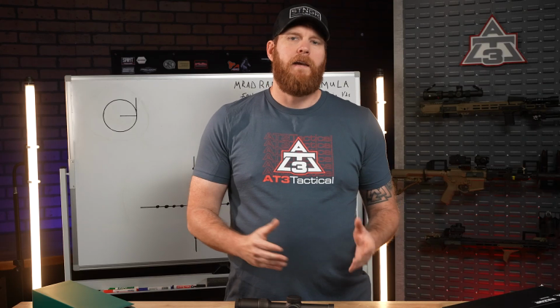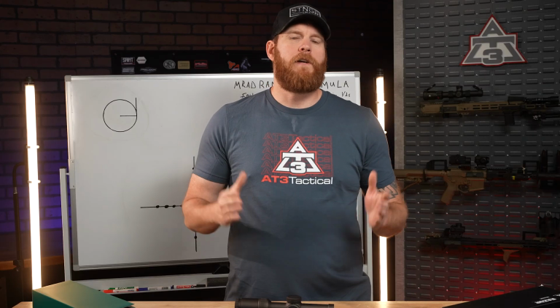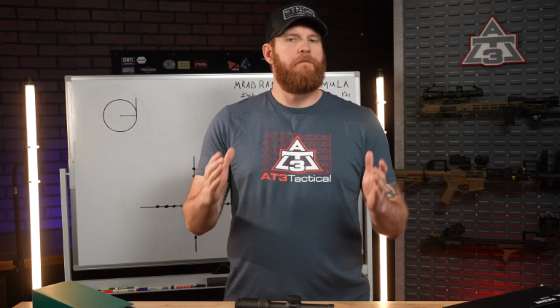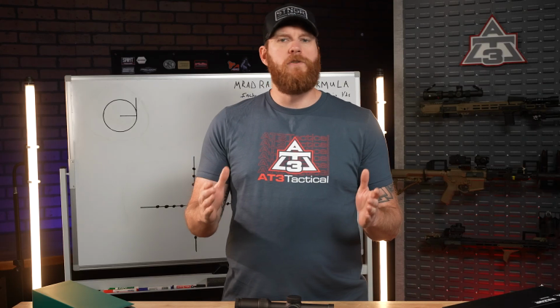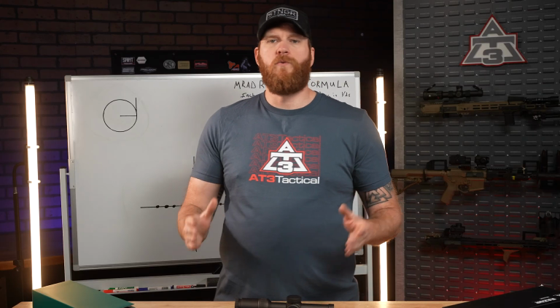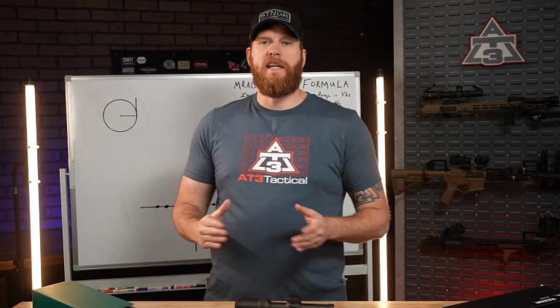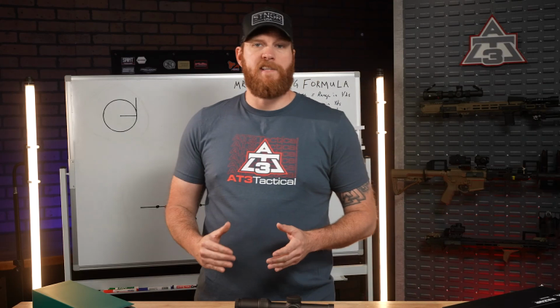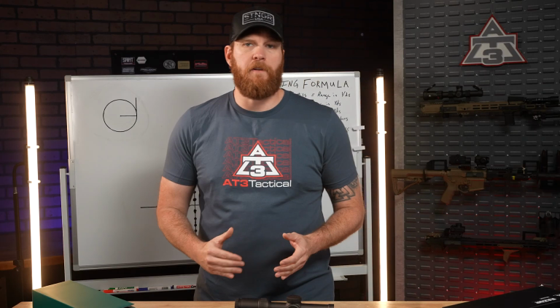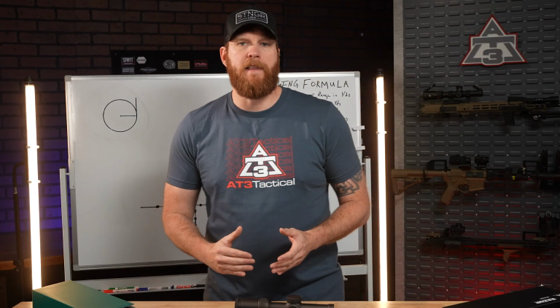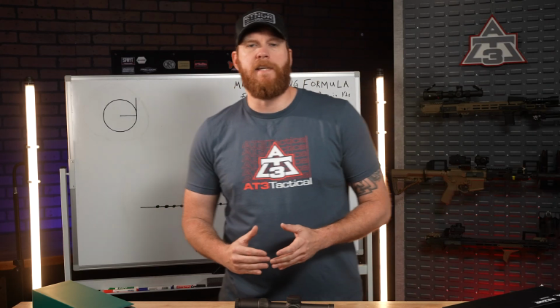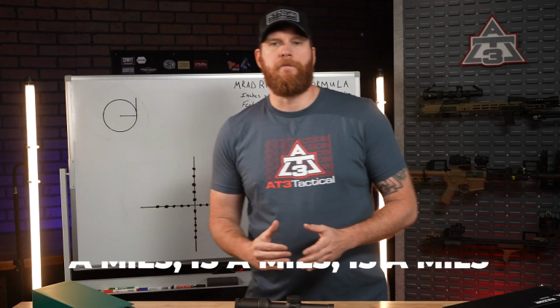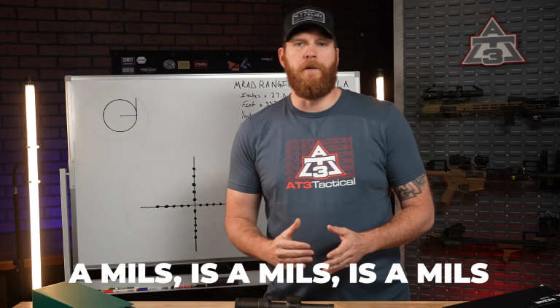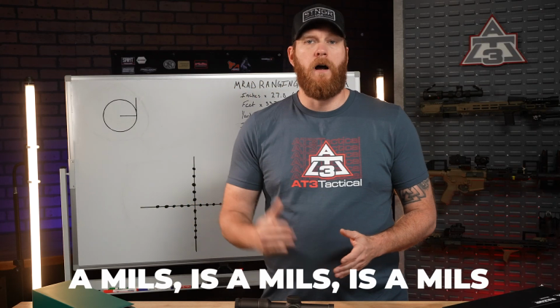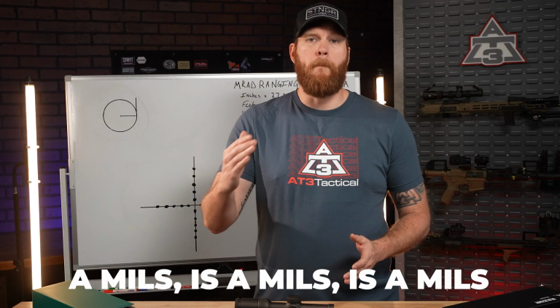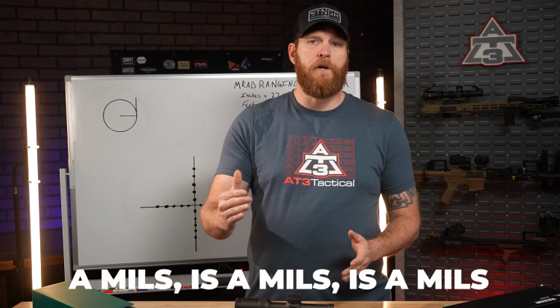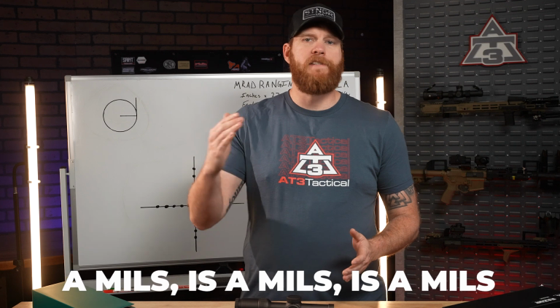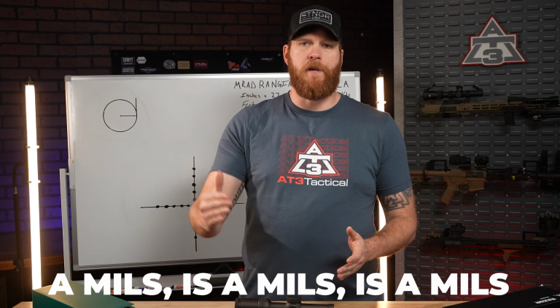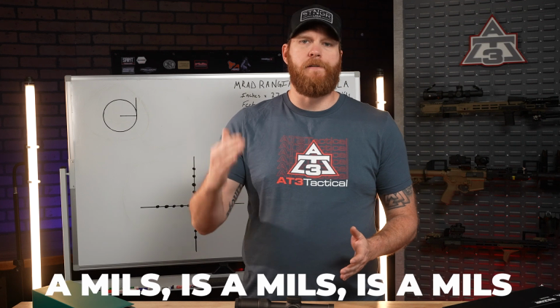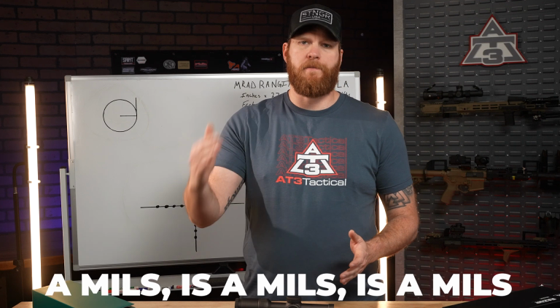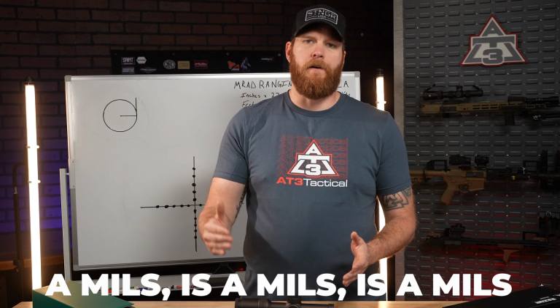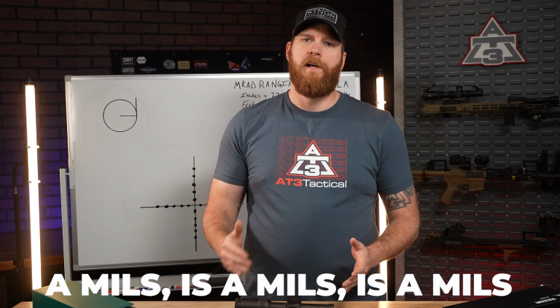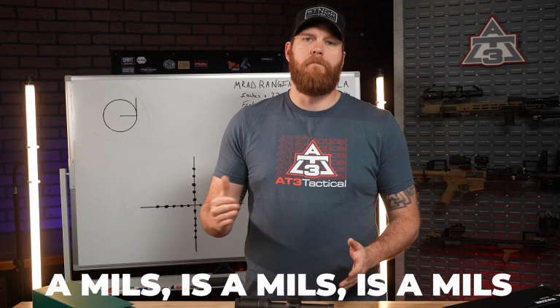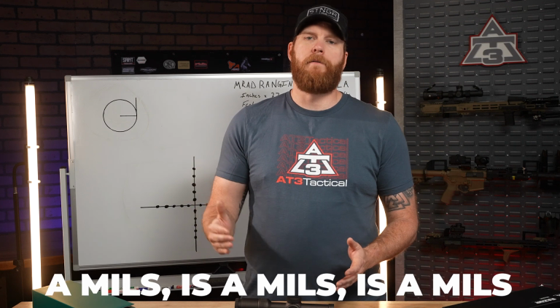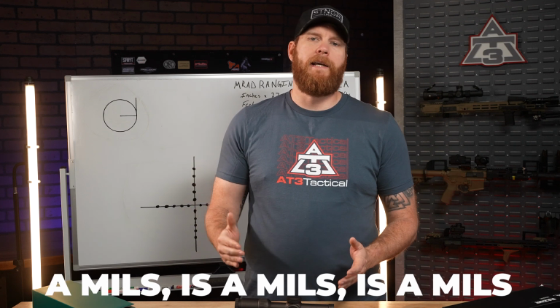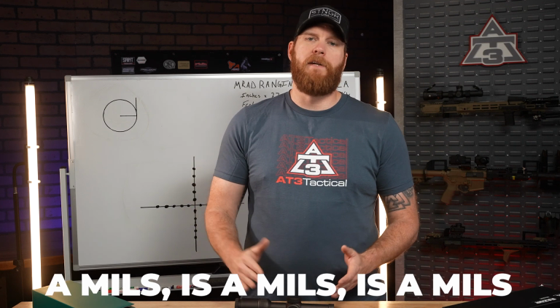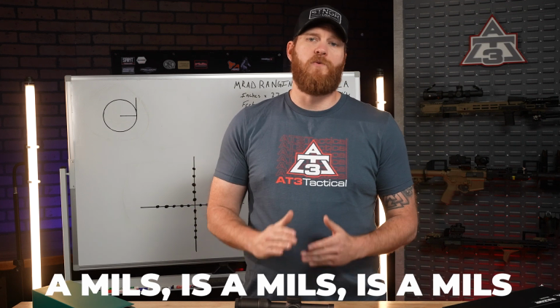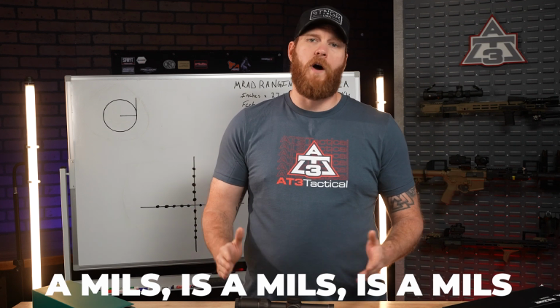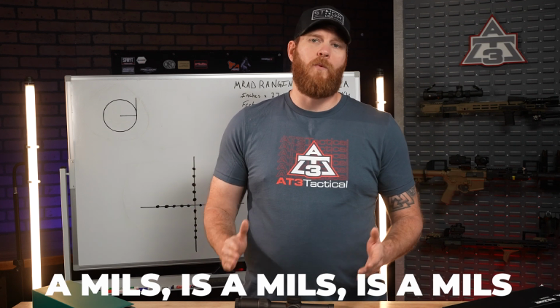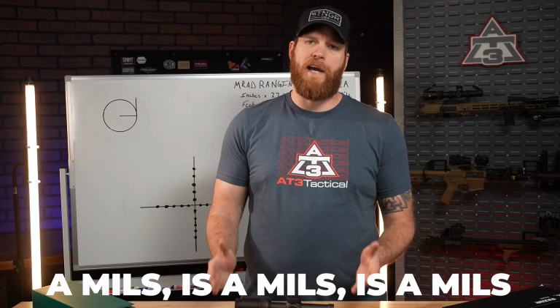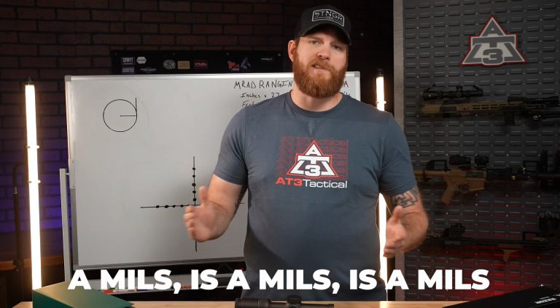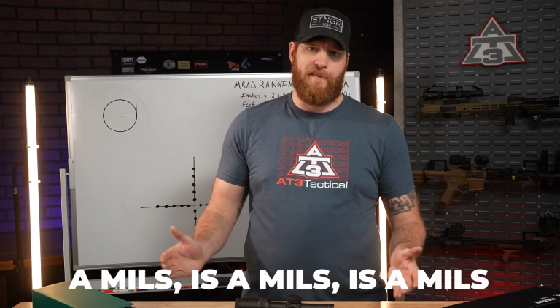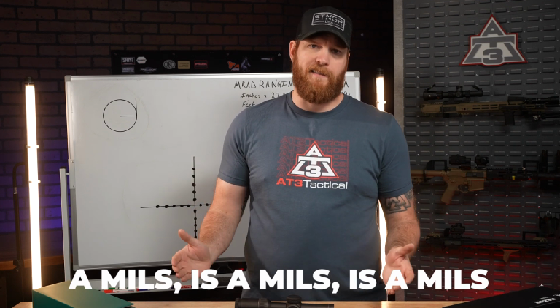If you're confused, we can simplify this even further. A mil is a mil is a mil — Milliradian means one one-thousandth of anything.